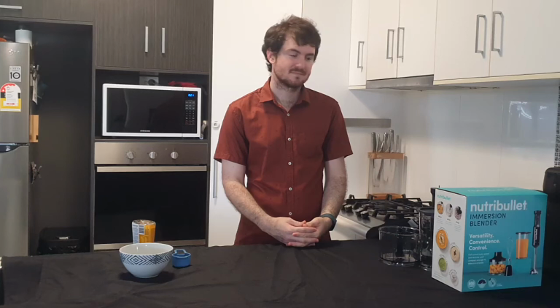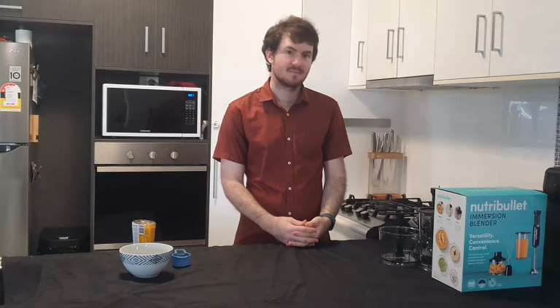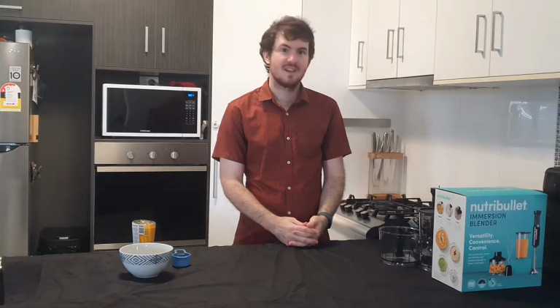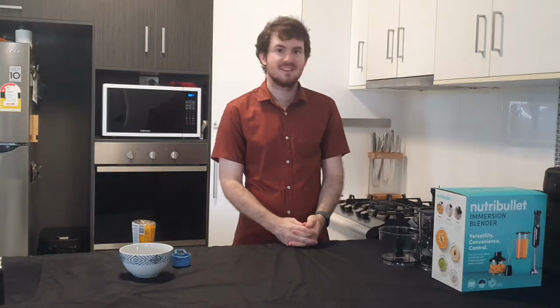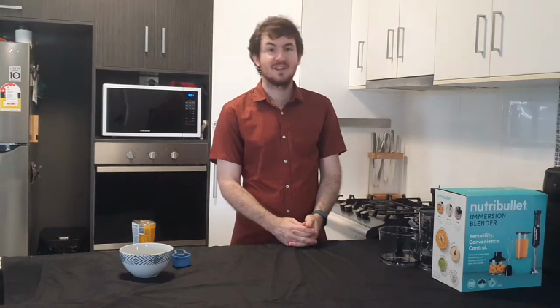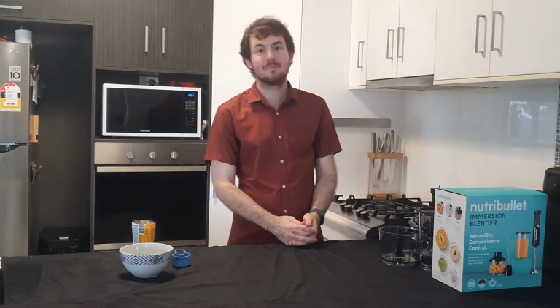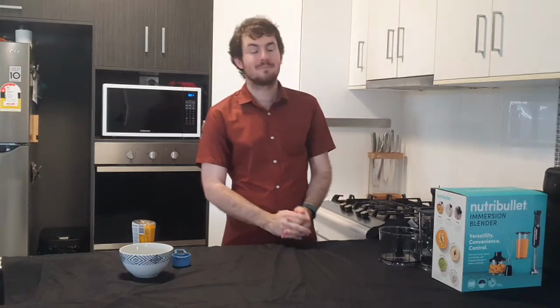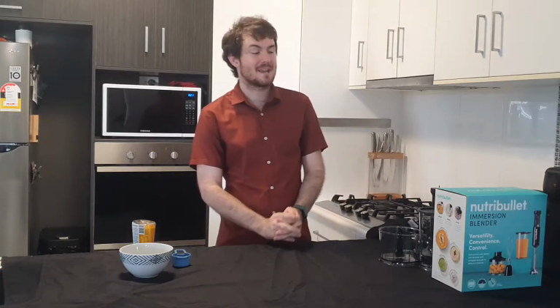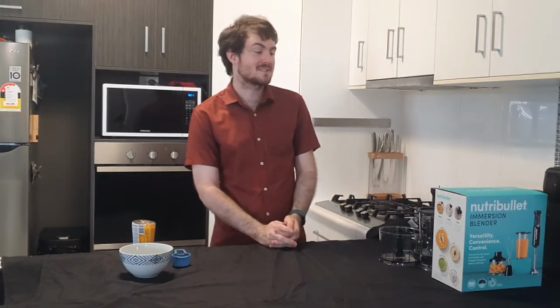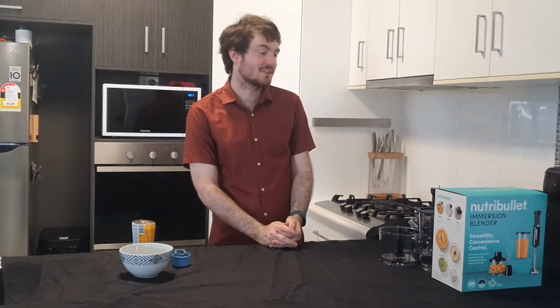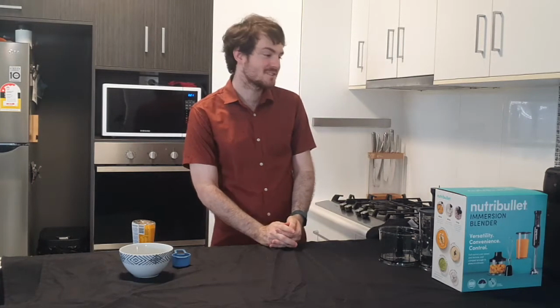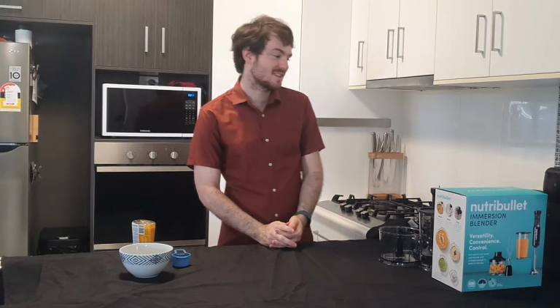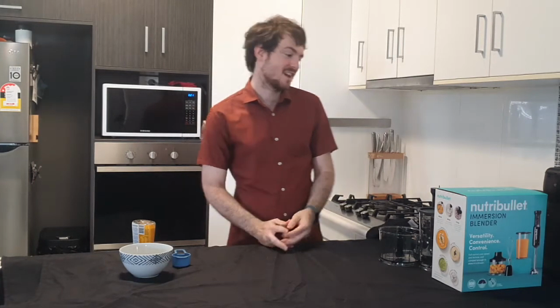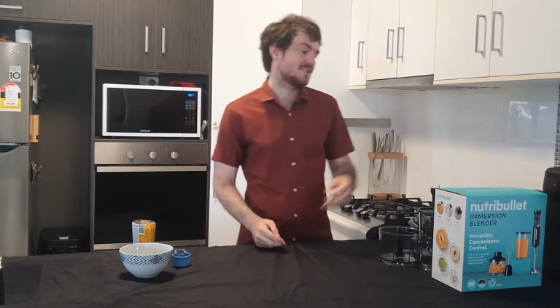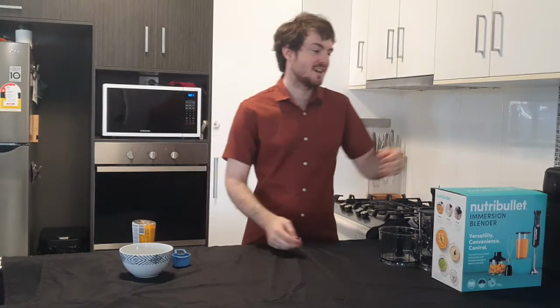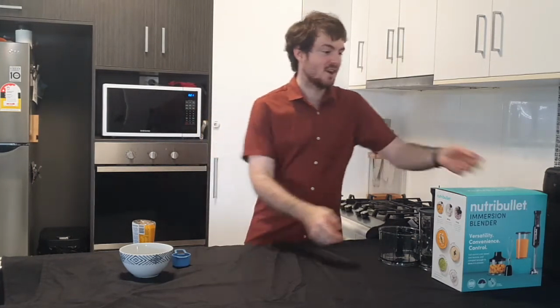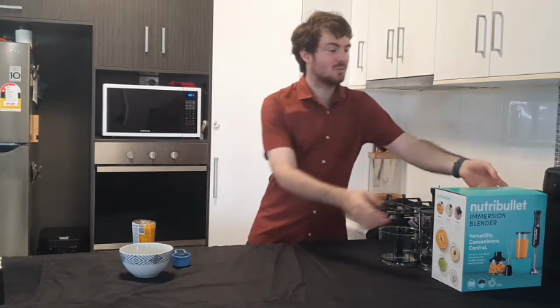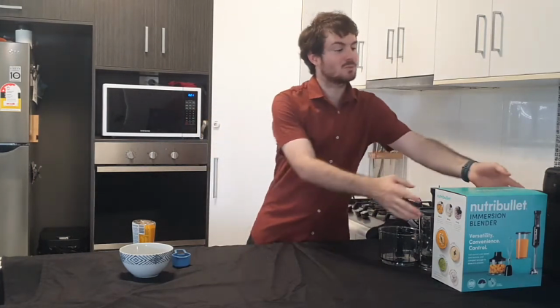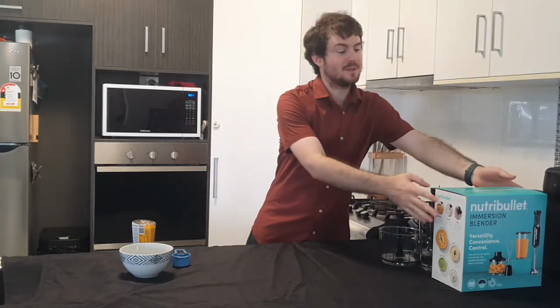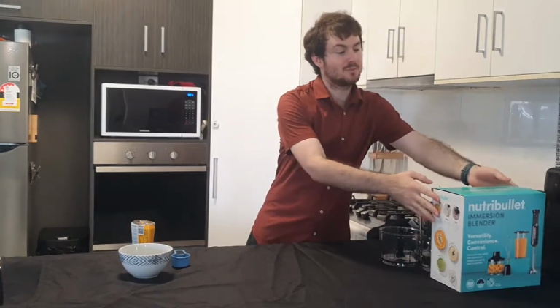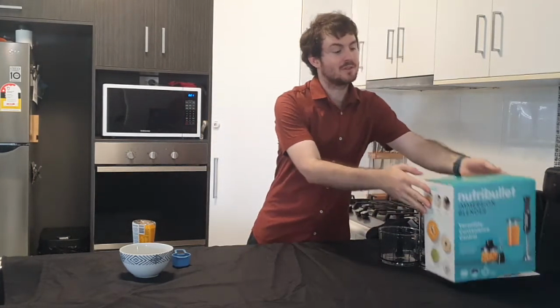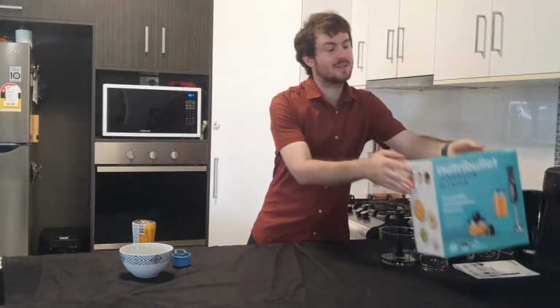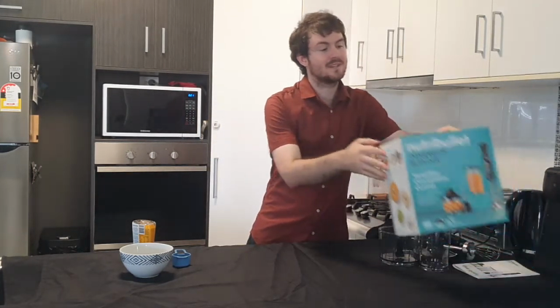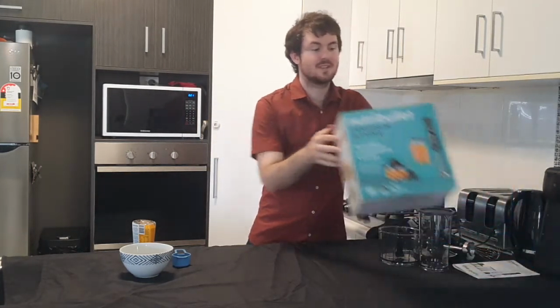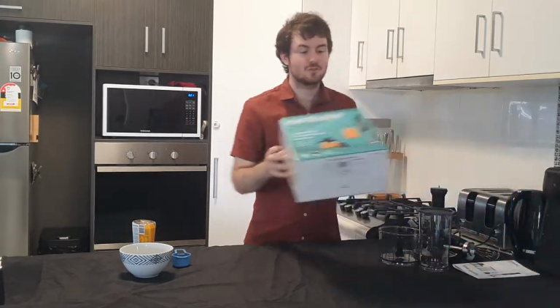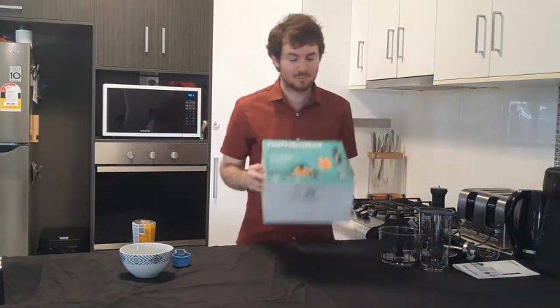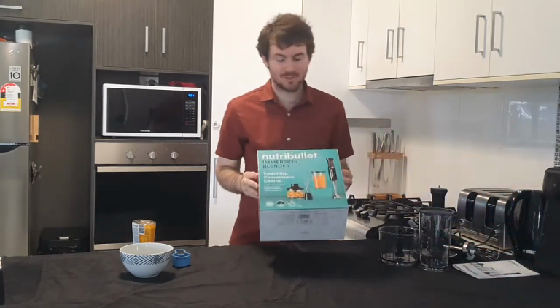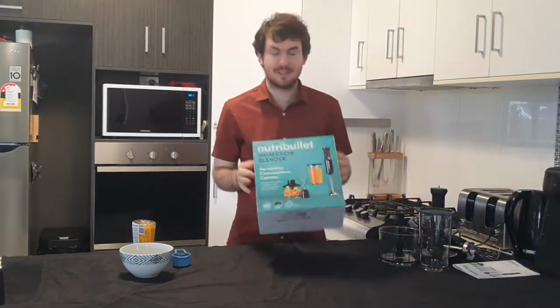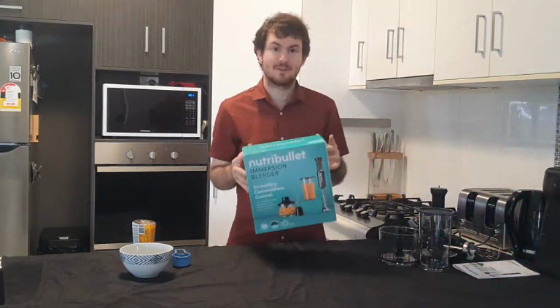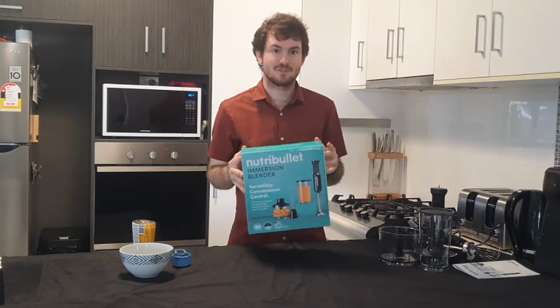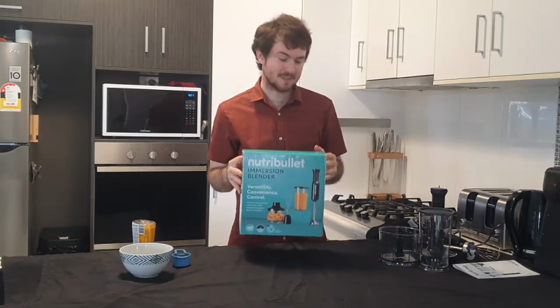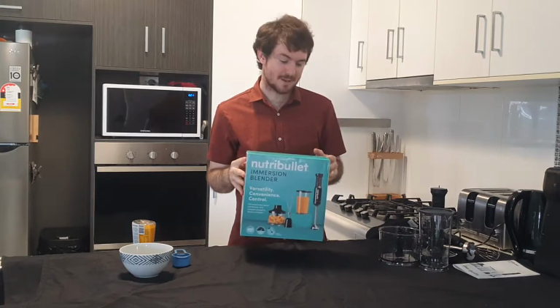Hello, my name is Lawrence and today I will be reviewing the Nutribullet Immersion Blender.